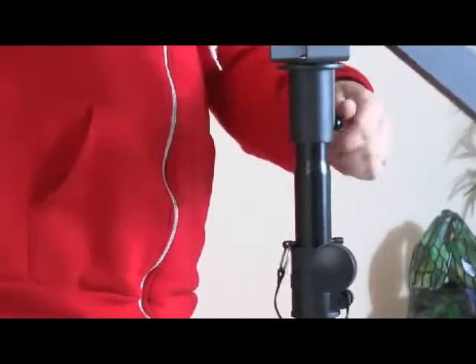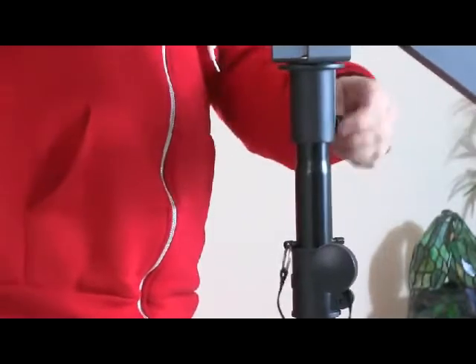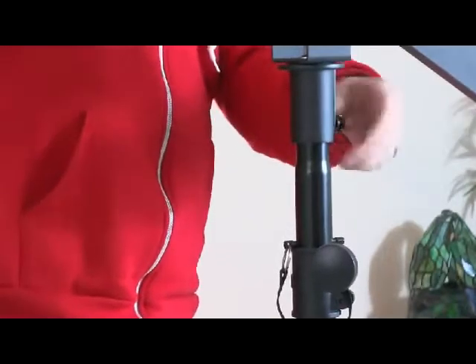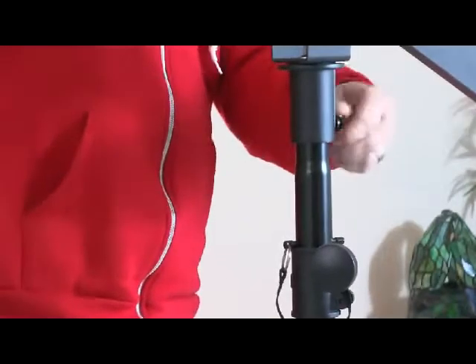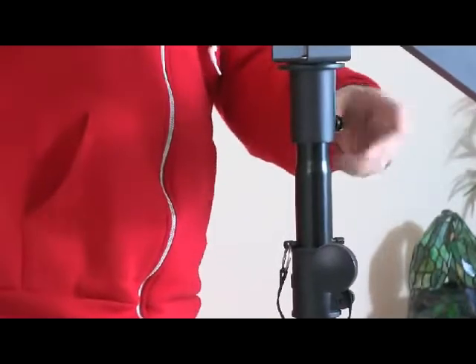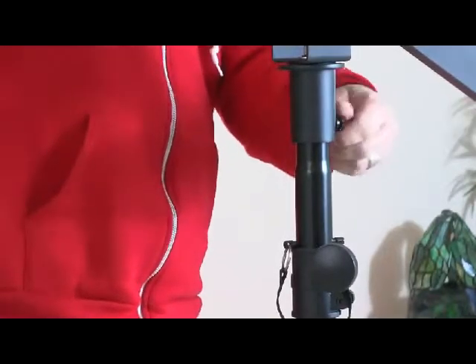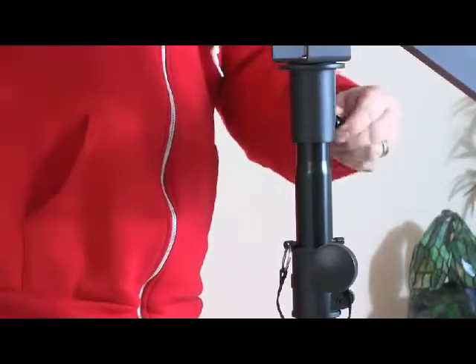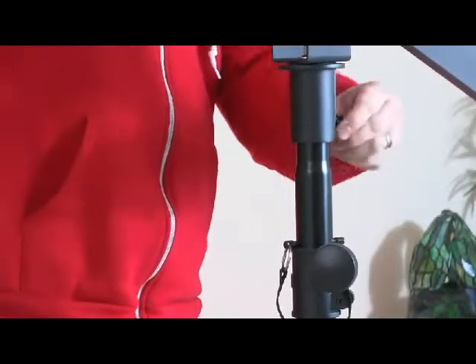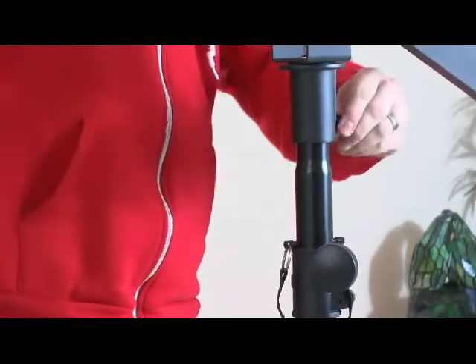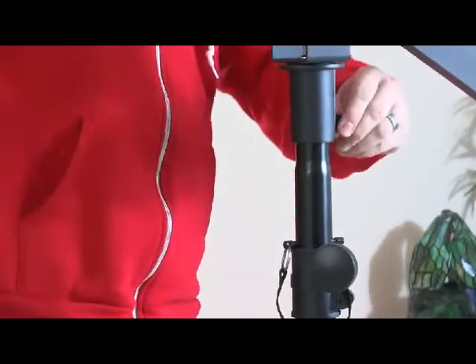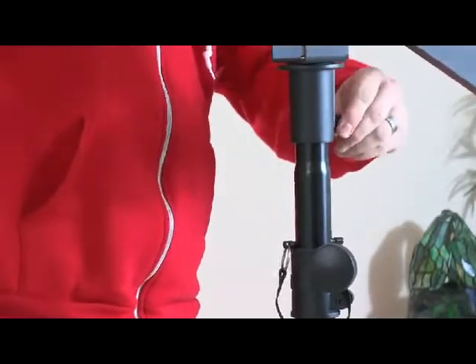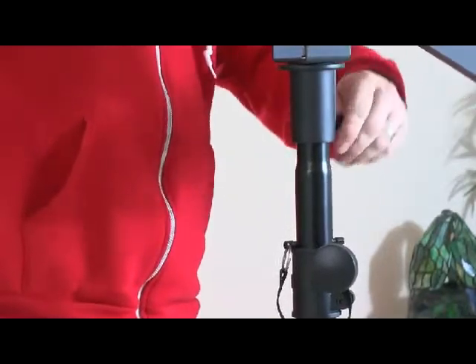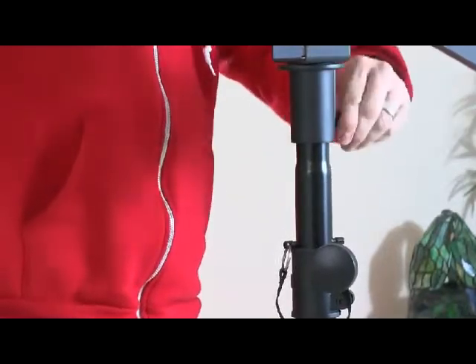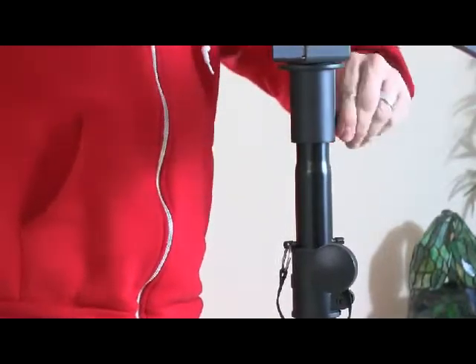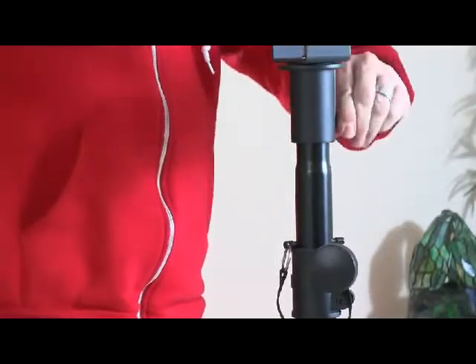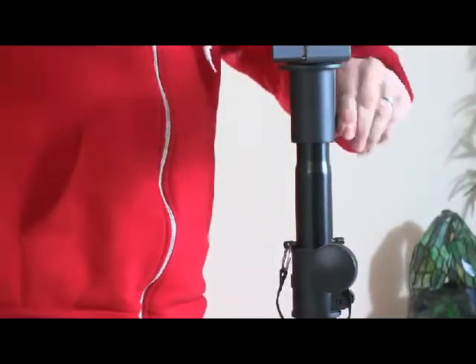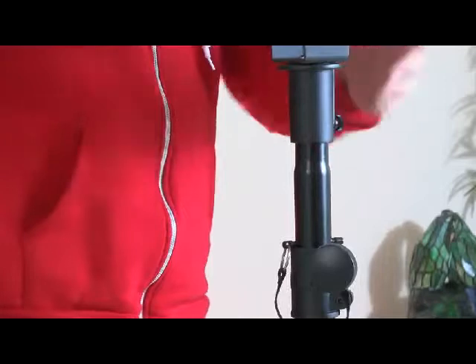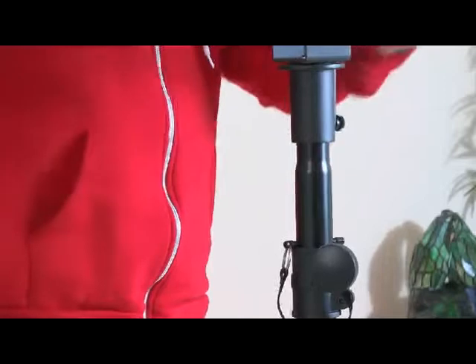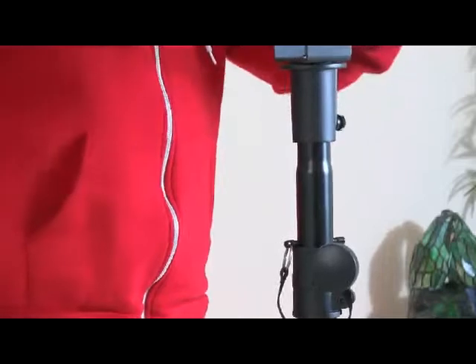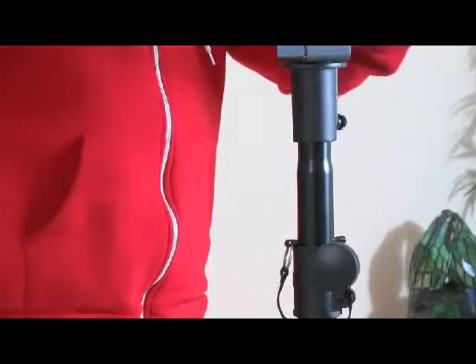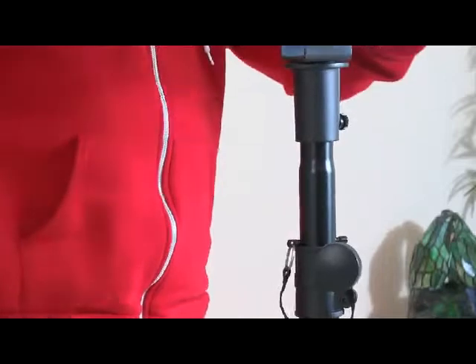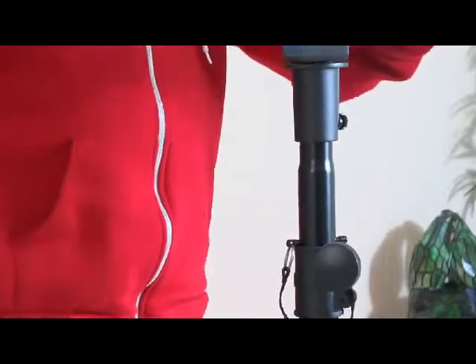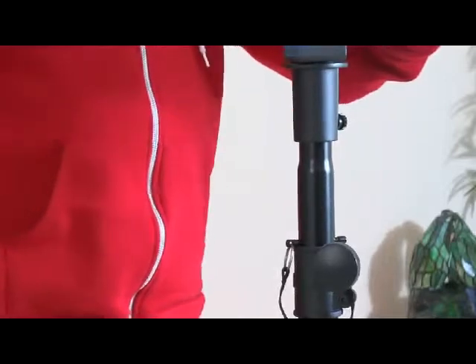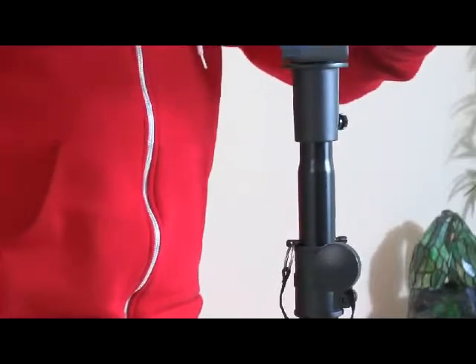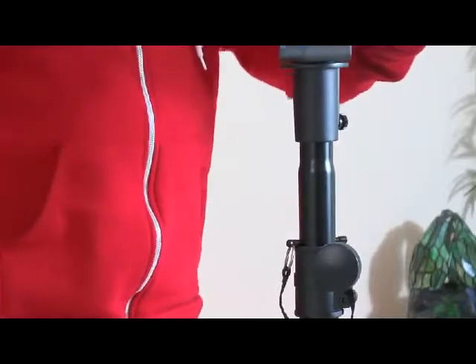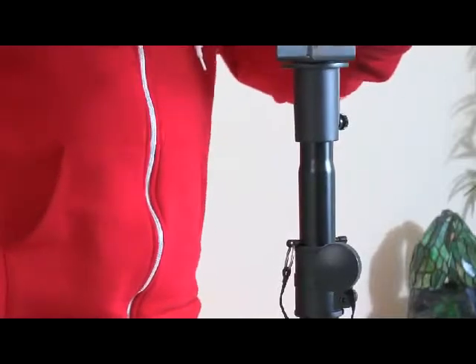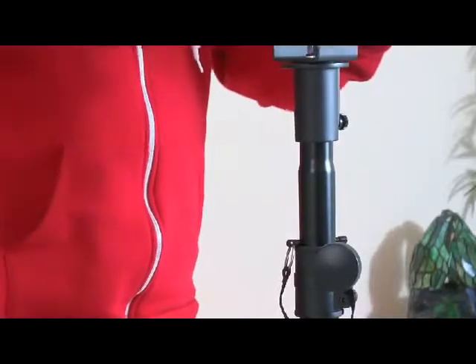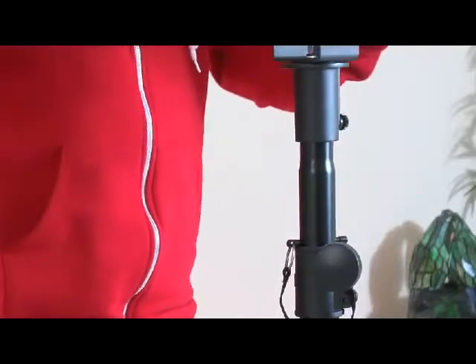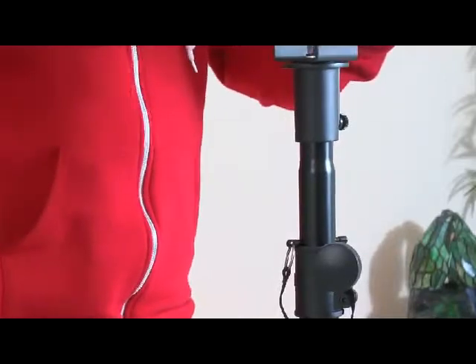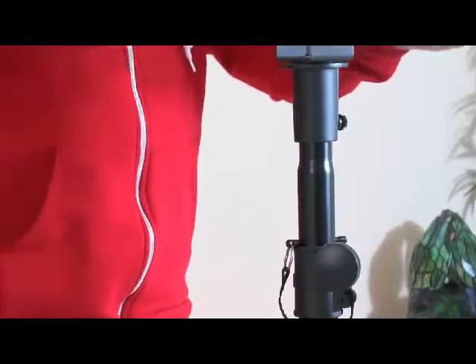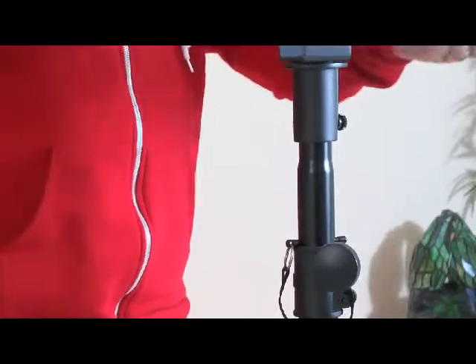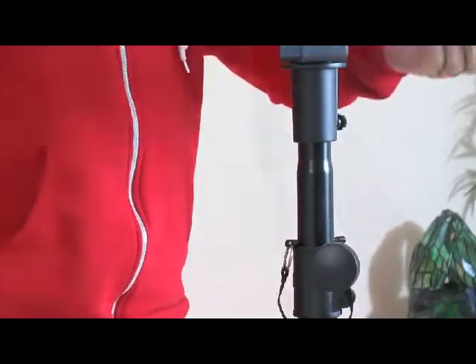It is a little difficult to get off, but I'm sure, like I said earlier, that'll get better with use.